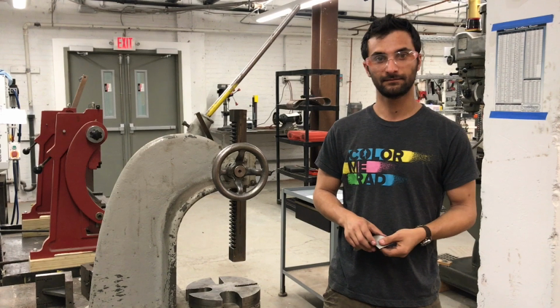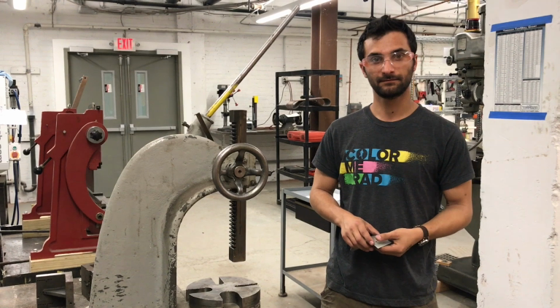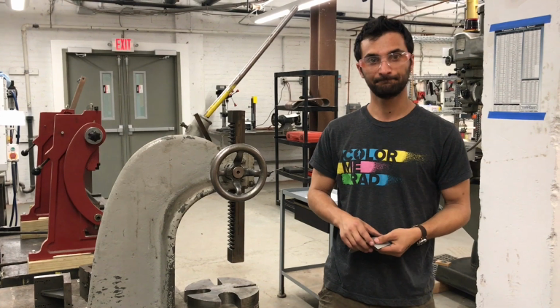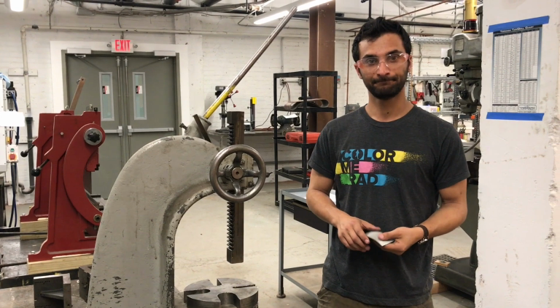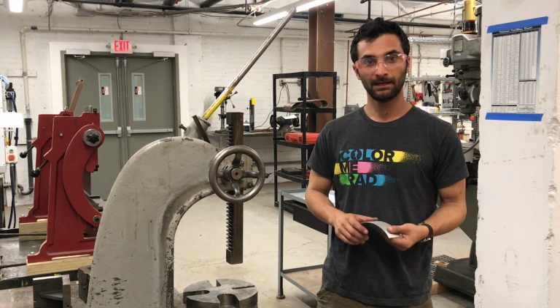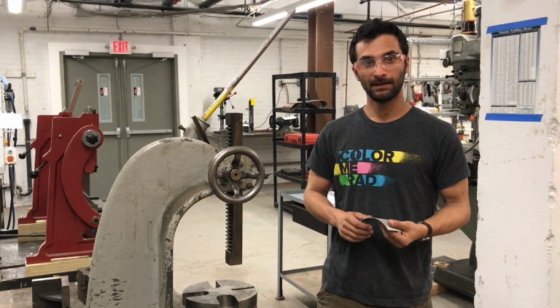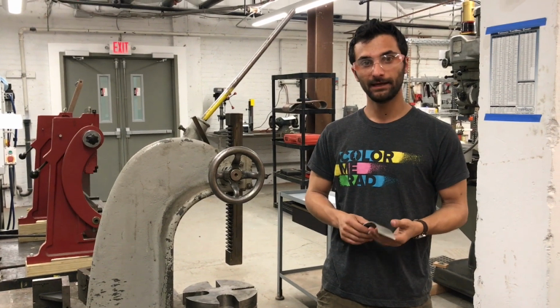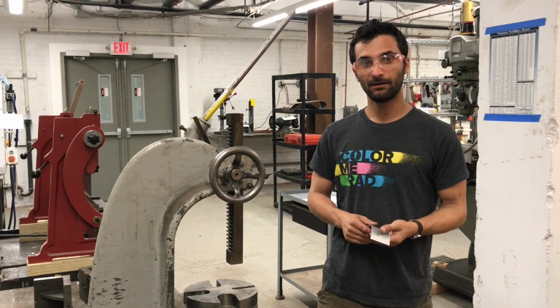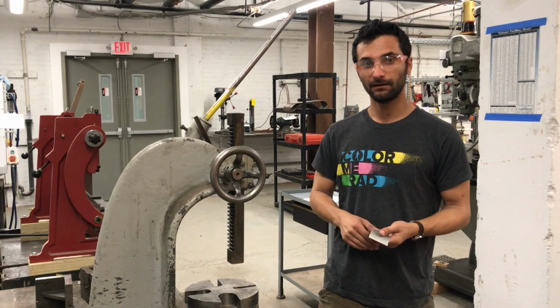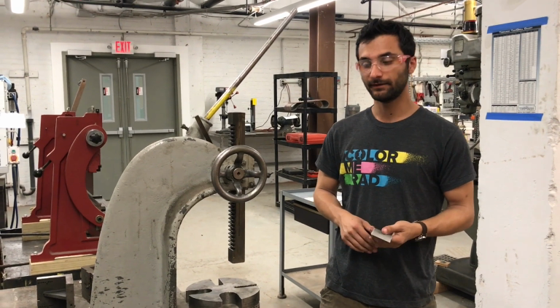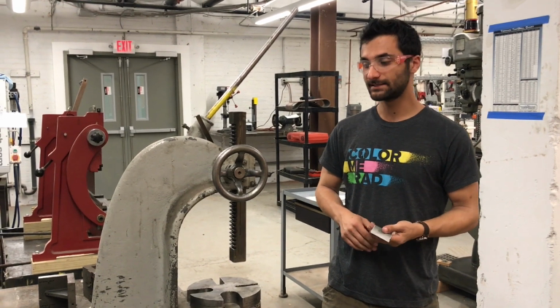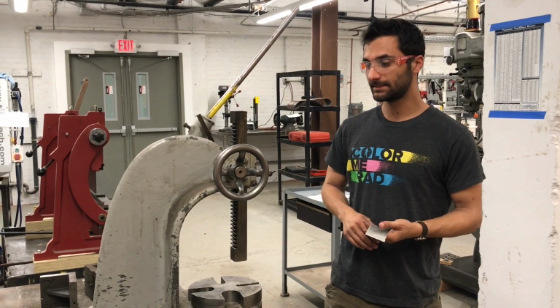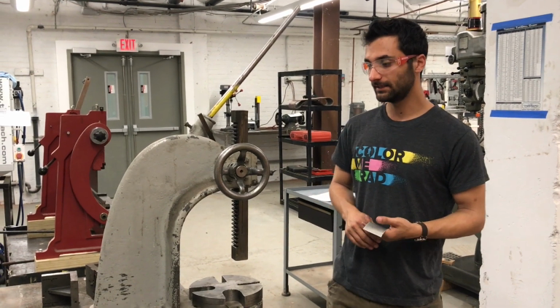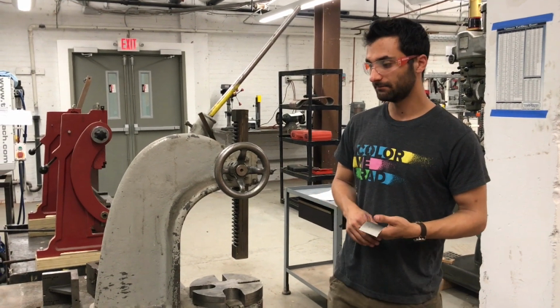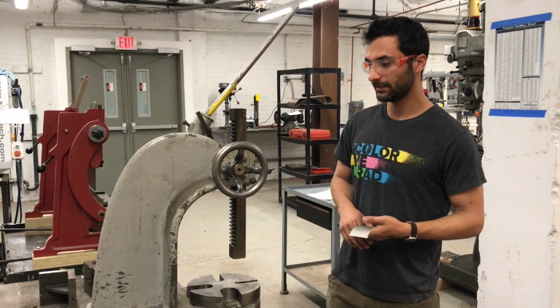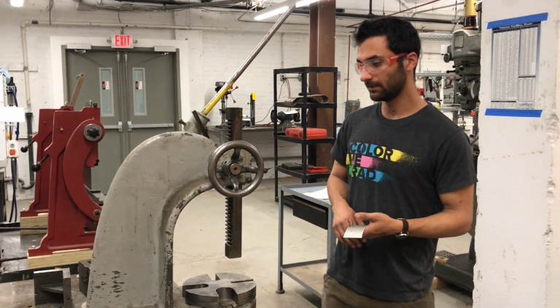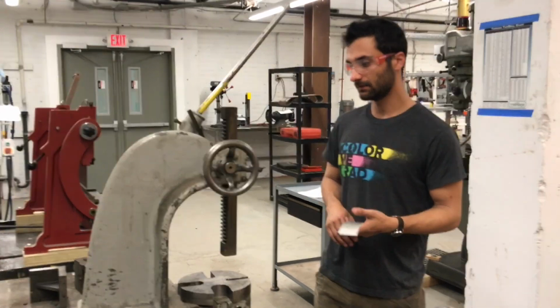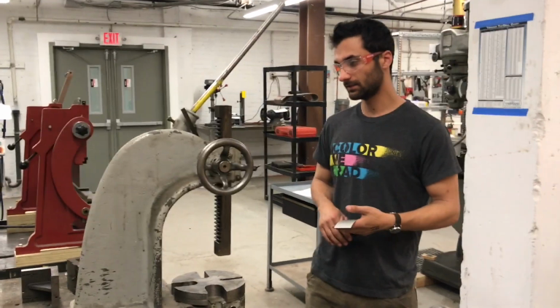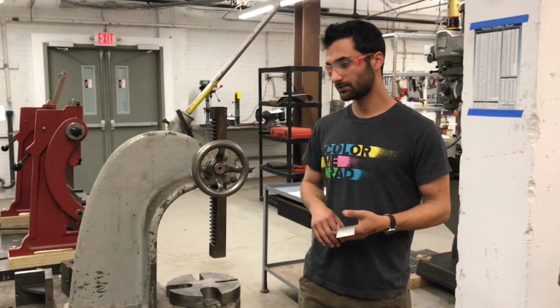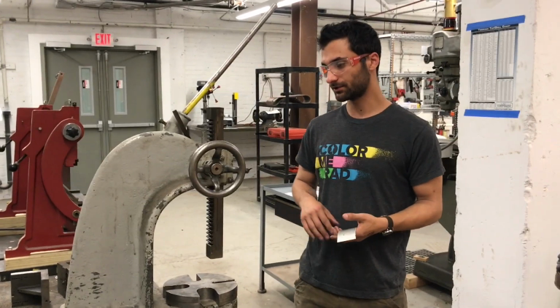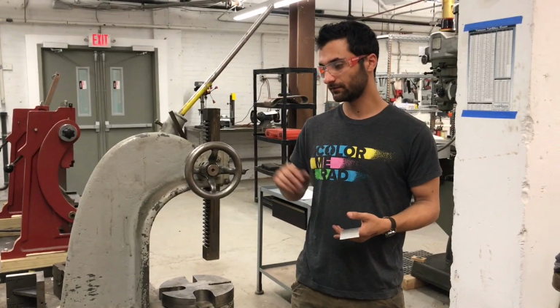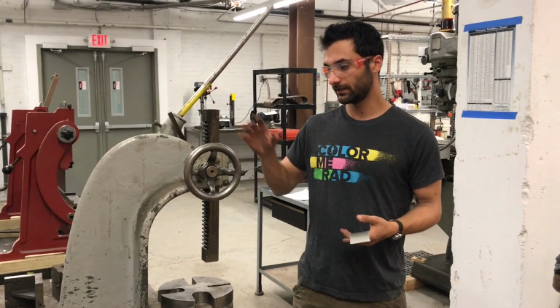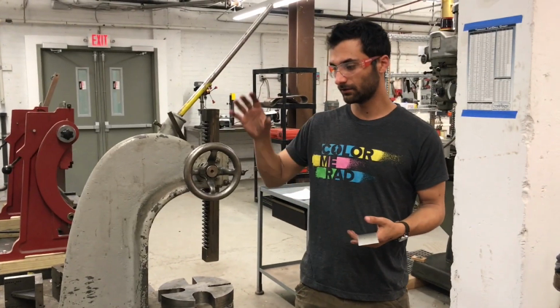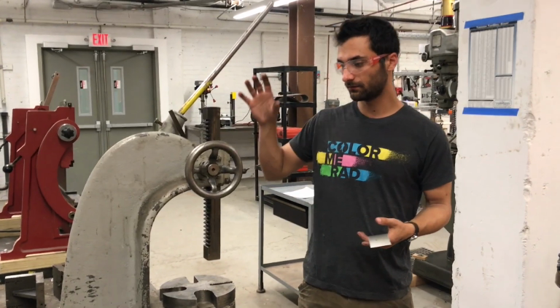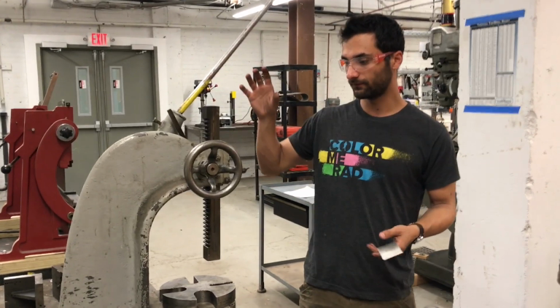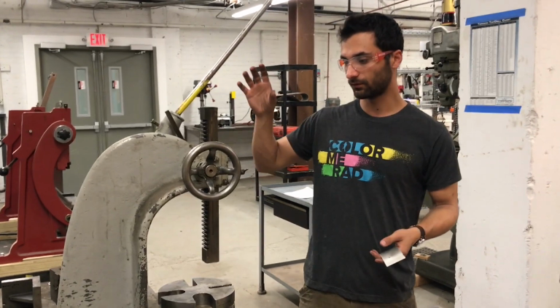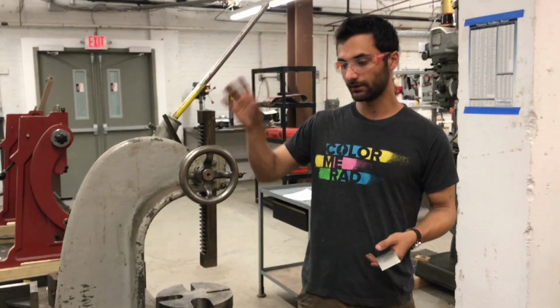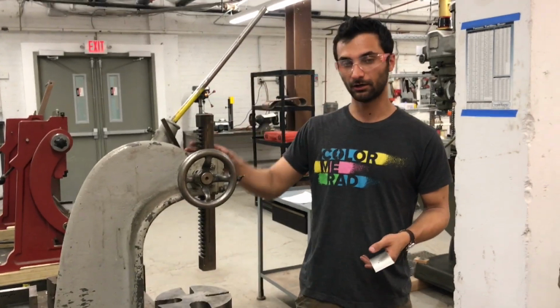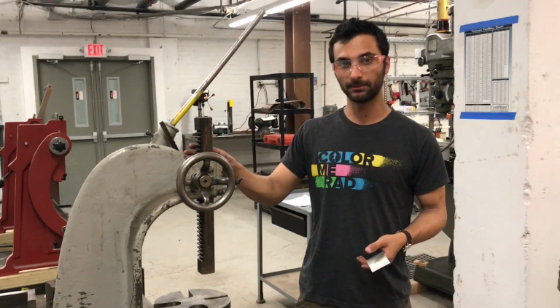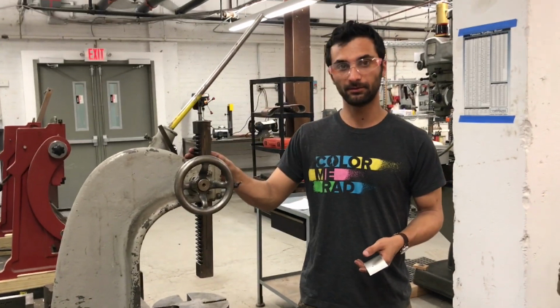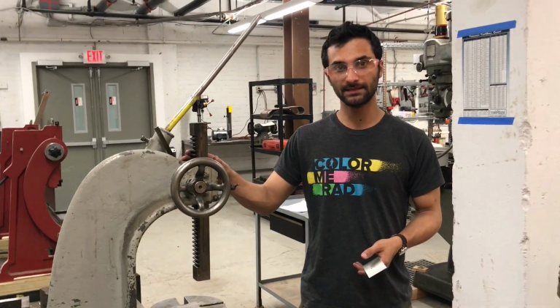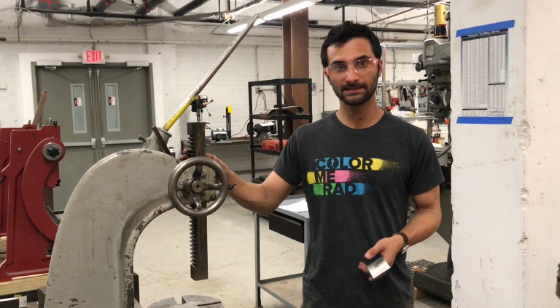Hi all, this is the McCaven instructional video for the Arbor Press.